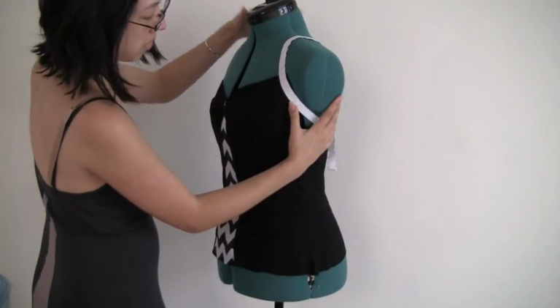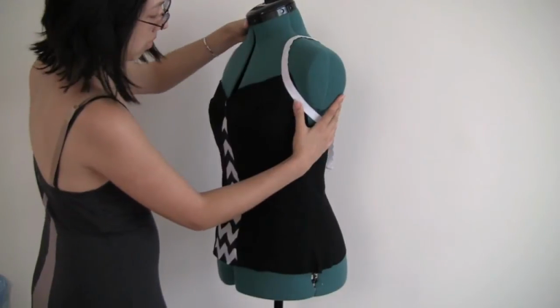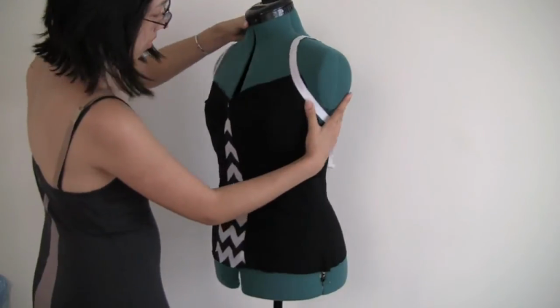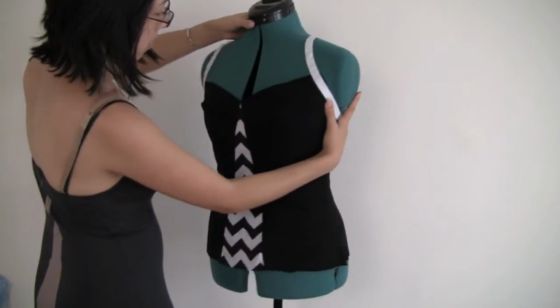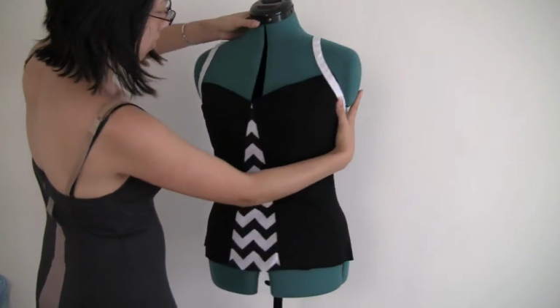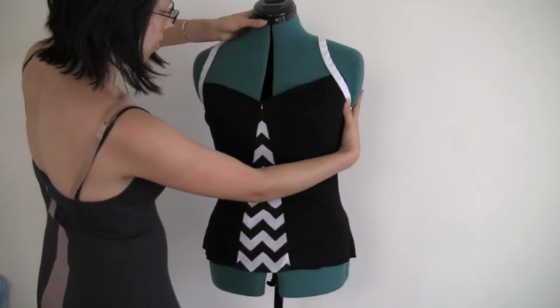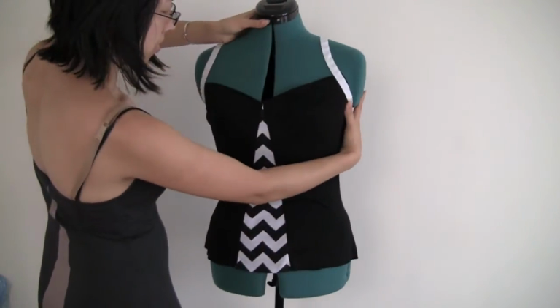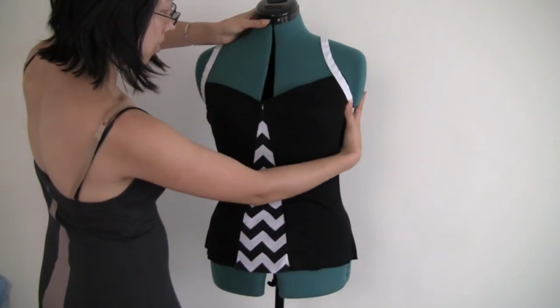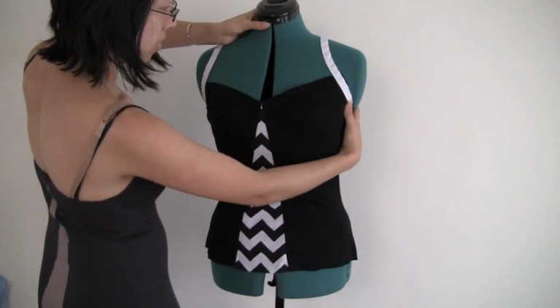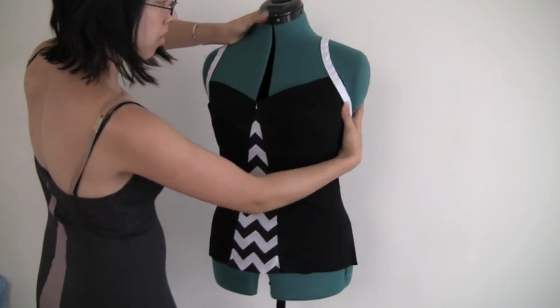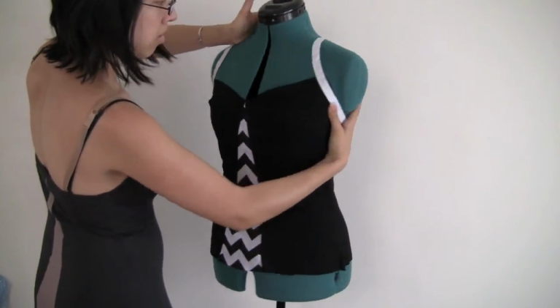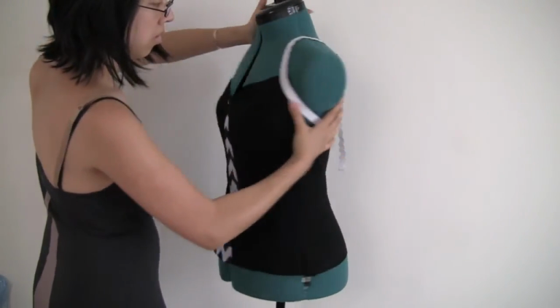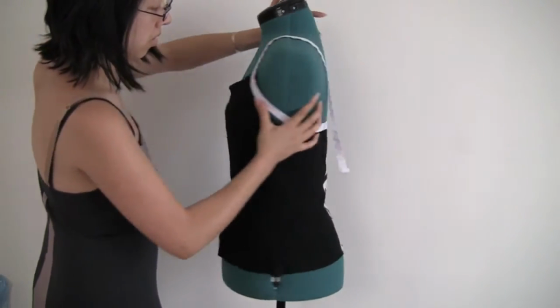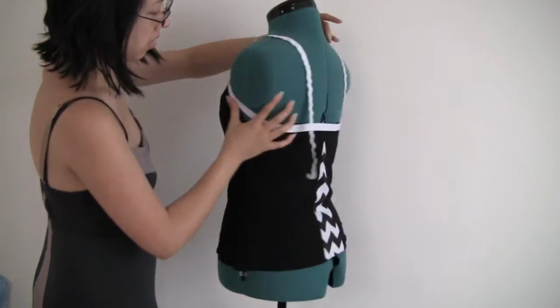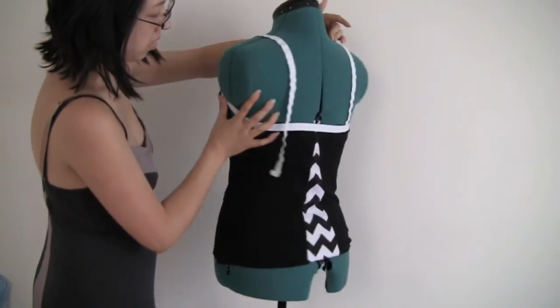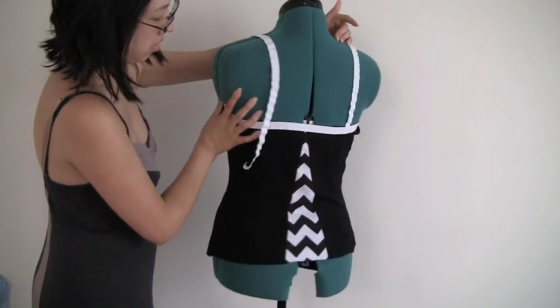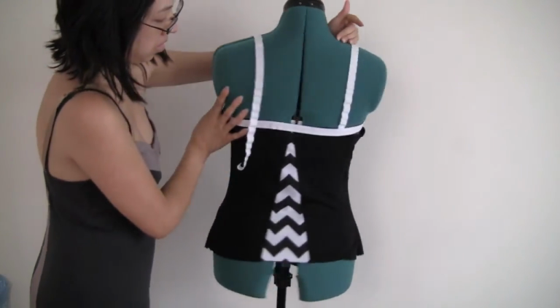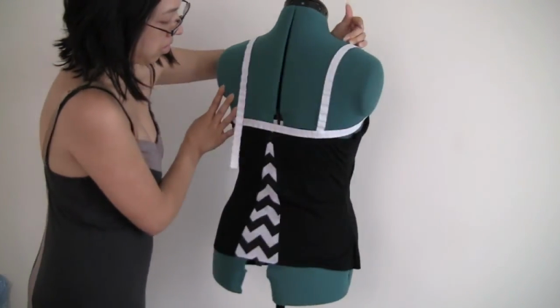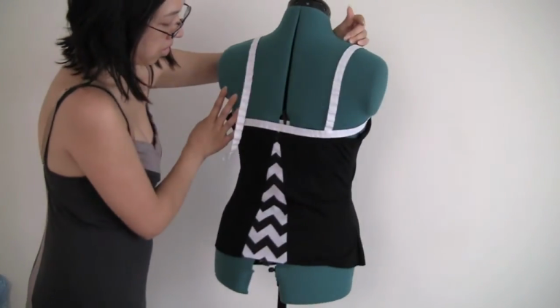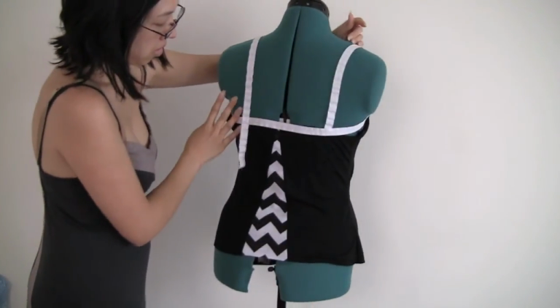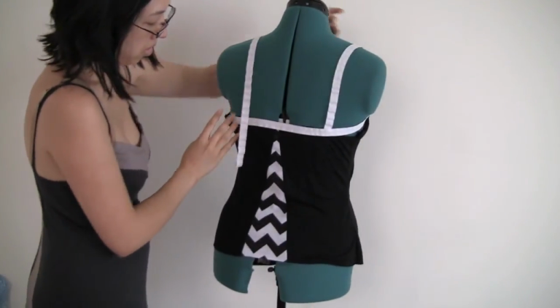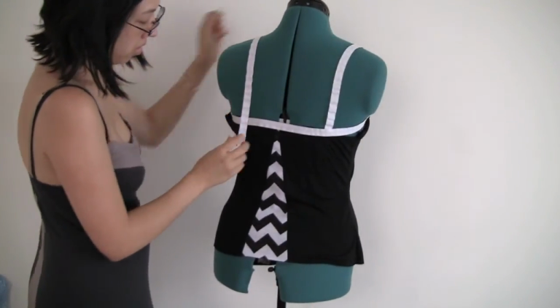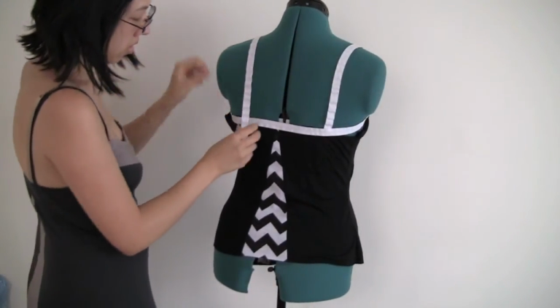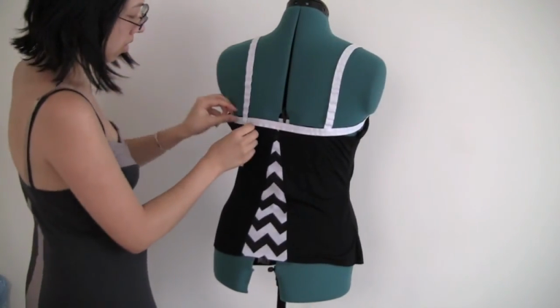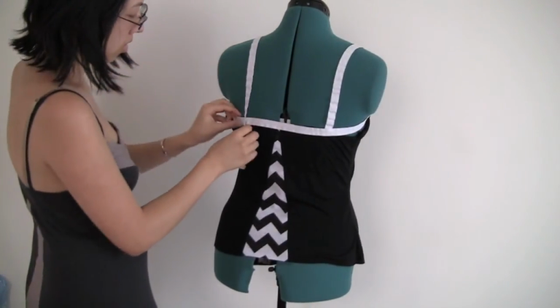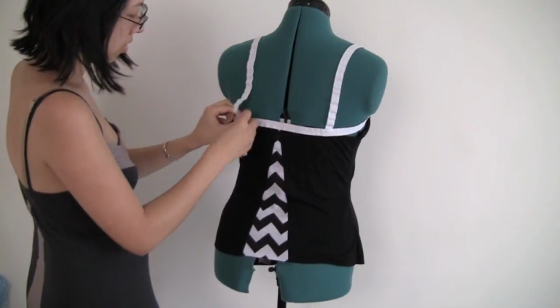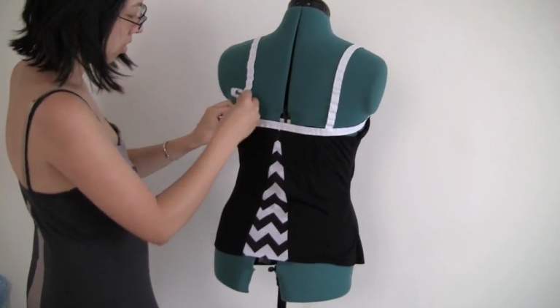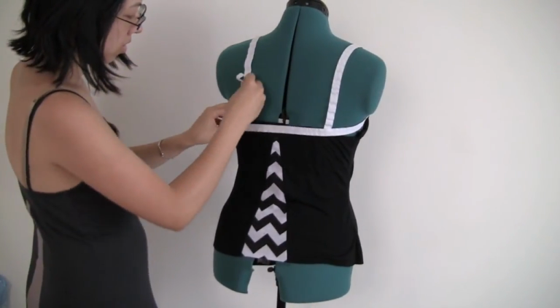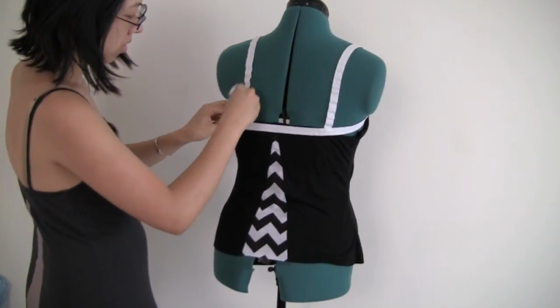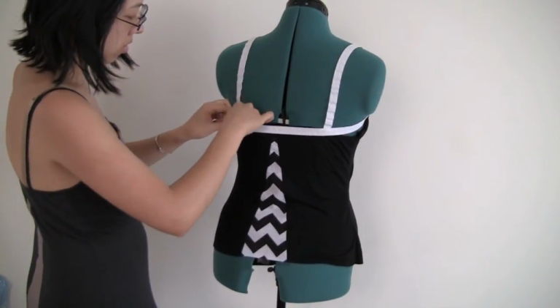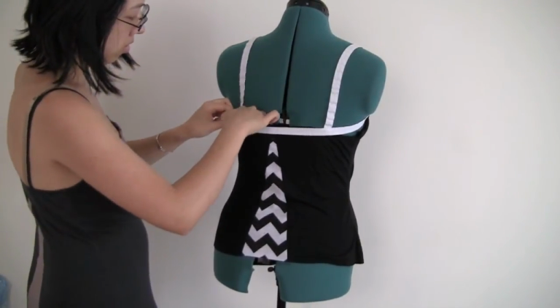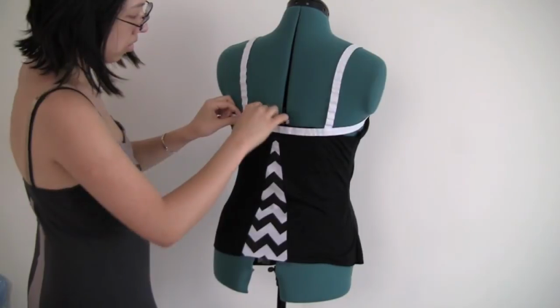Besides, if this is your first time sewing with fold over elastic, you'll want a little extra to practice on.